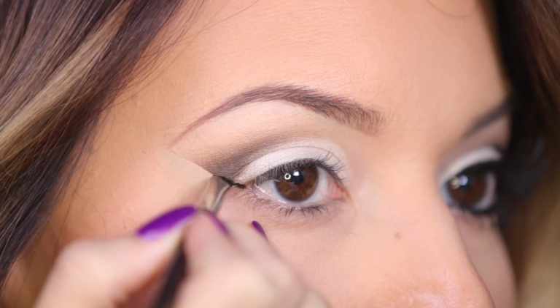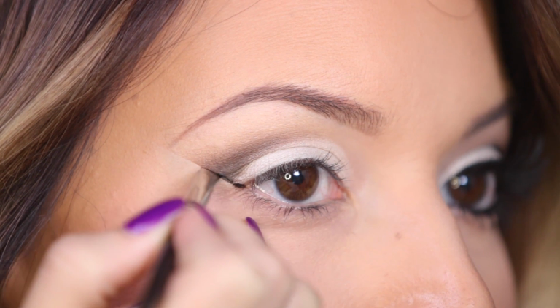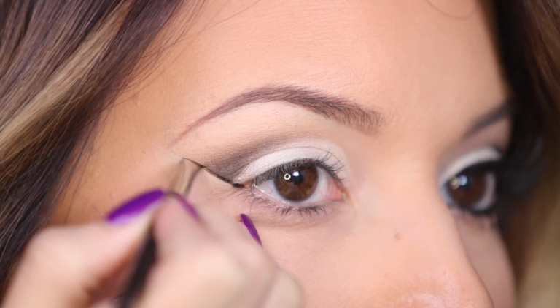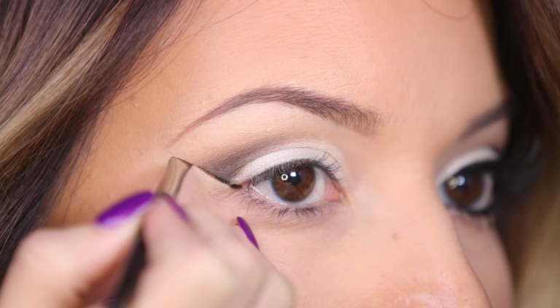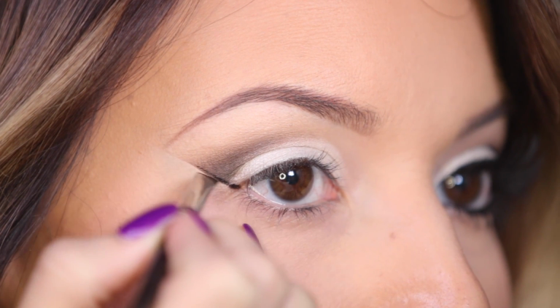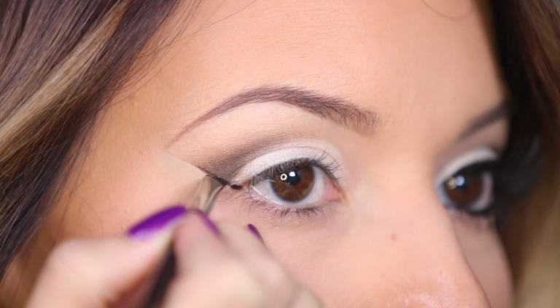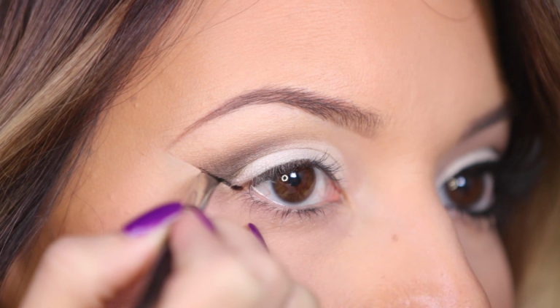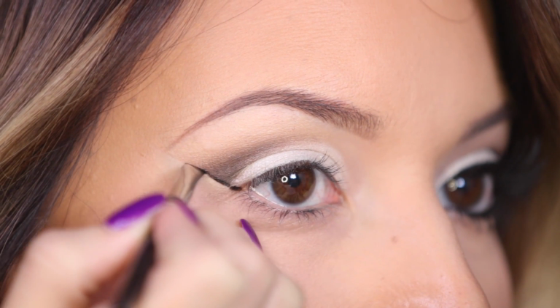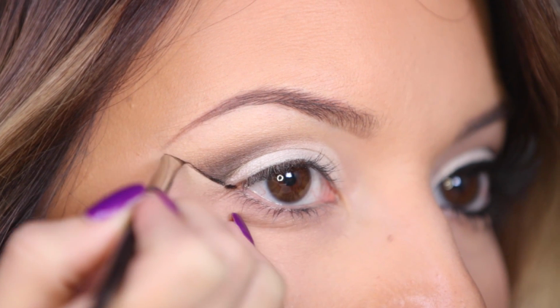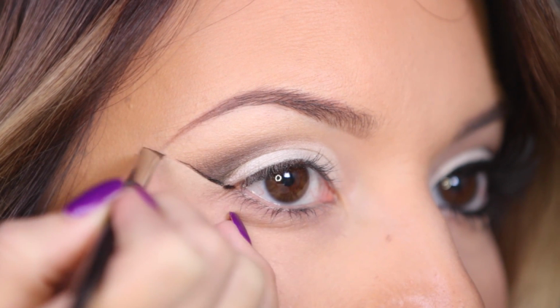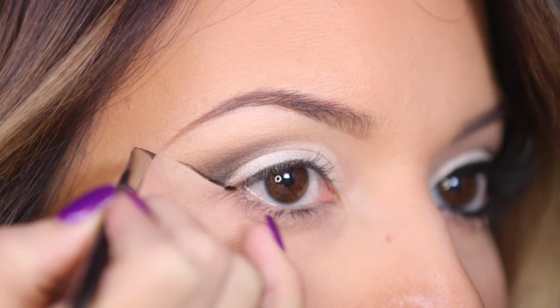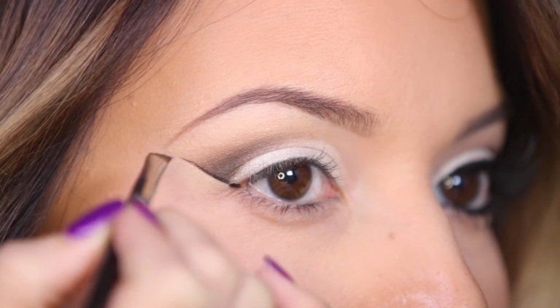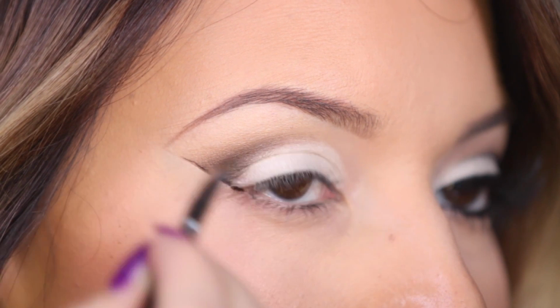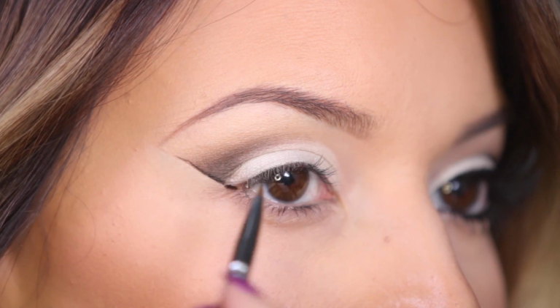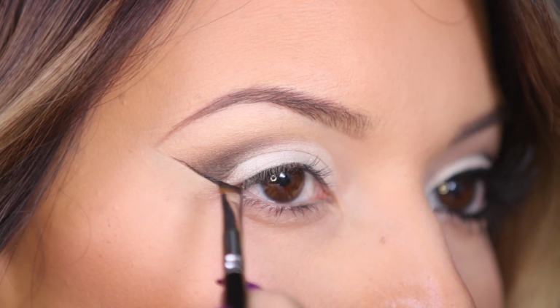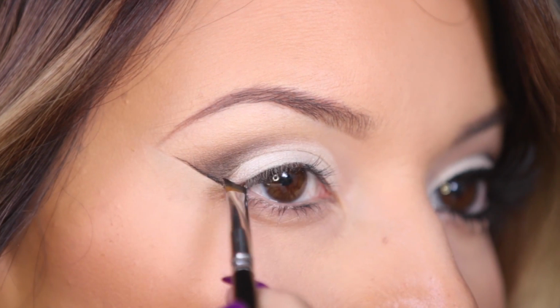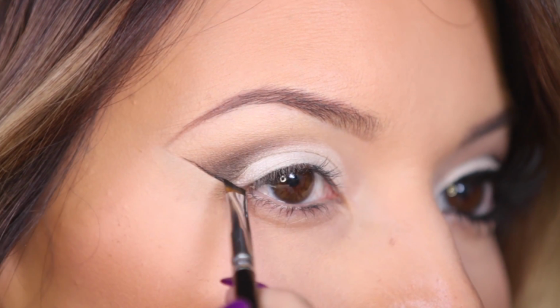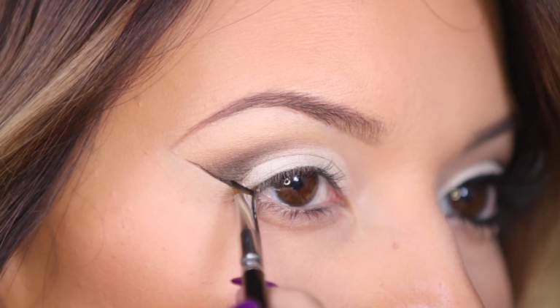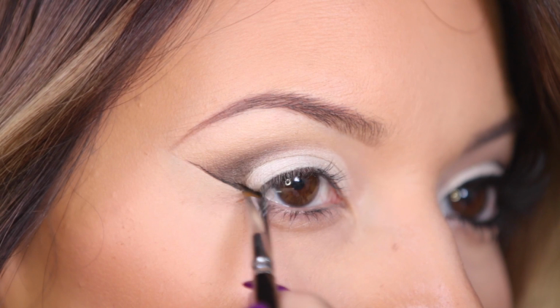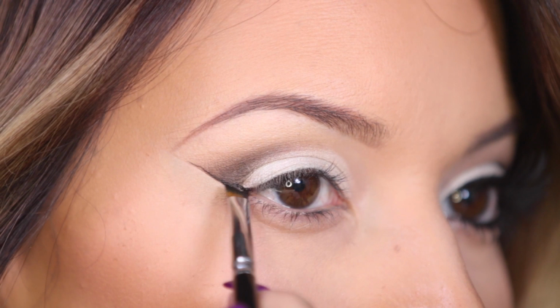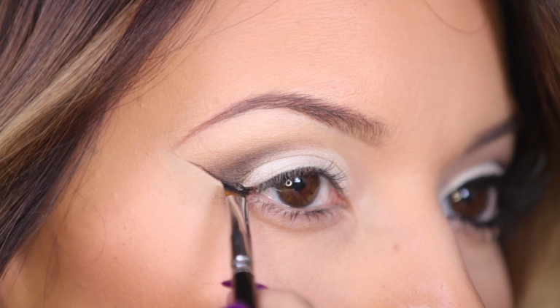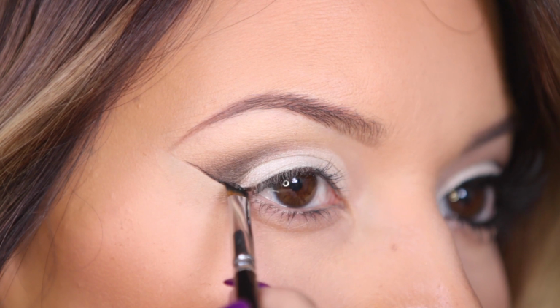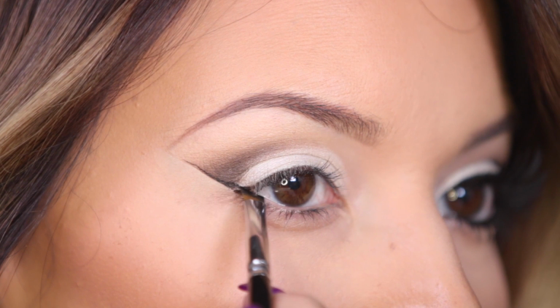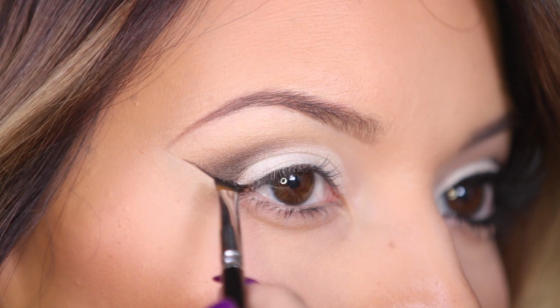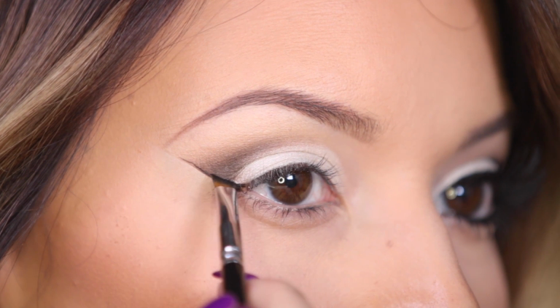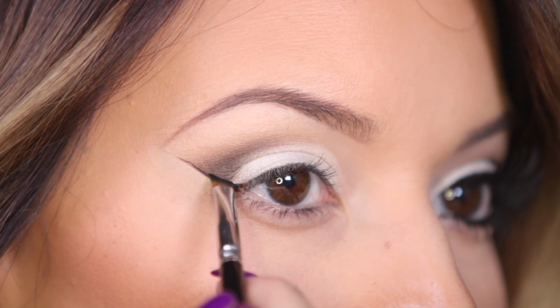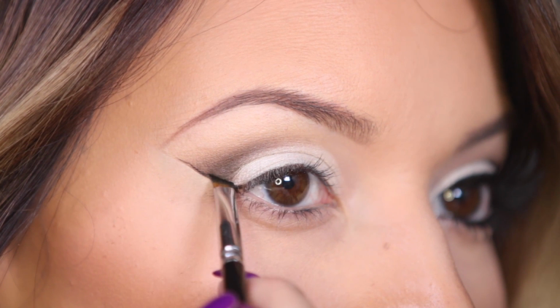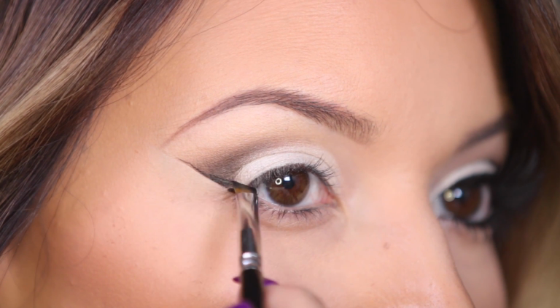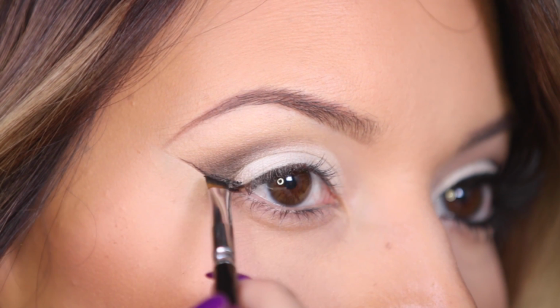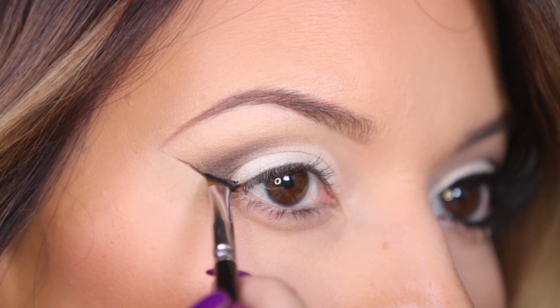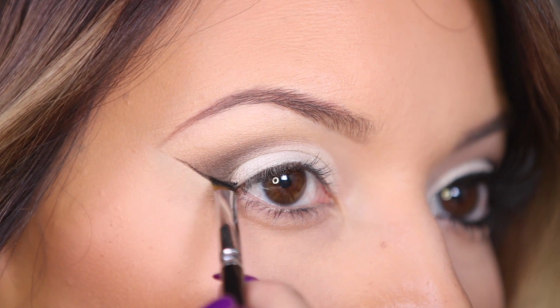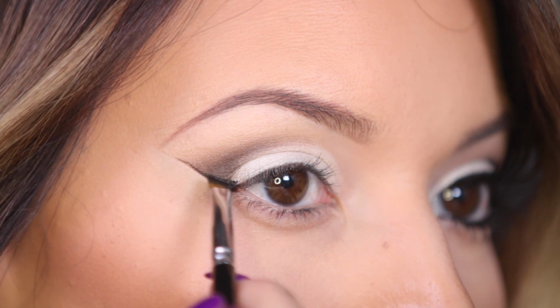After I finish the white eyeshadow, I'm going to go ahead and remove the tape and then trace along that edge and create a bold winged eyeliner.